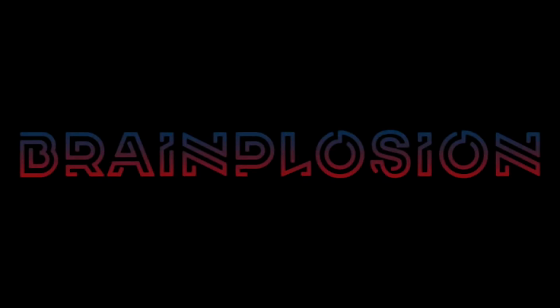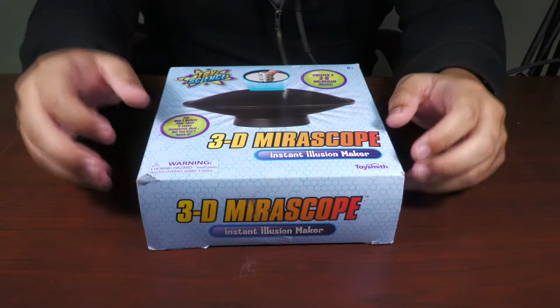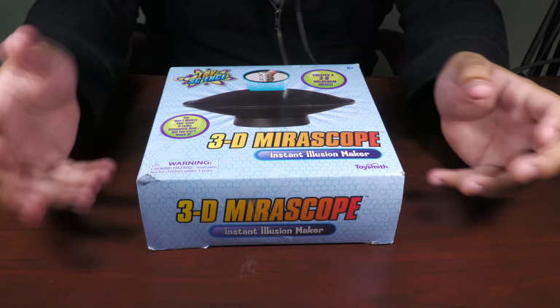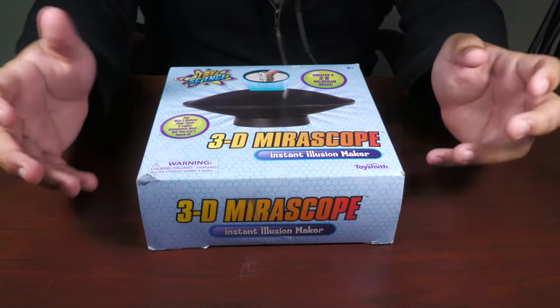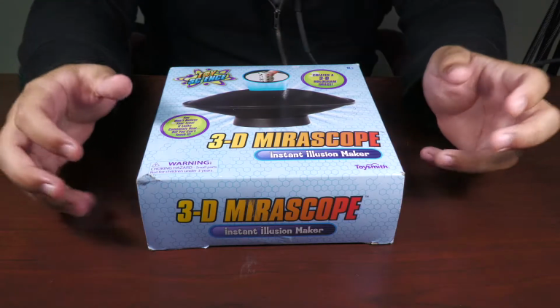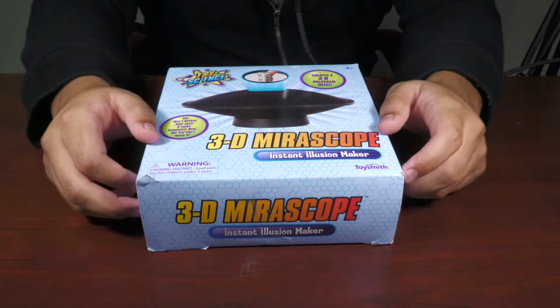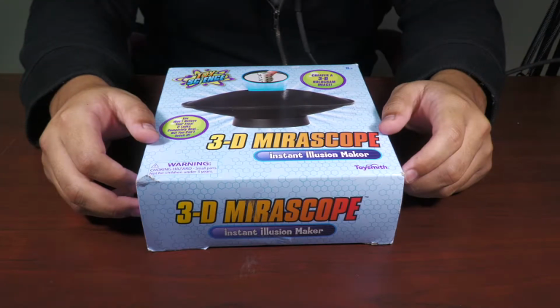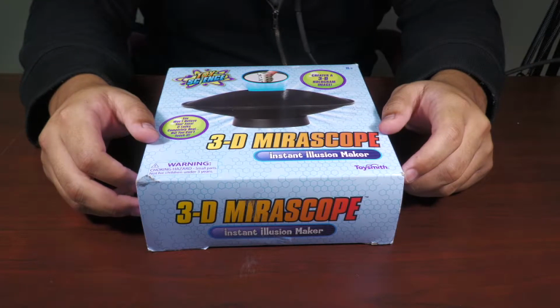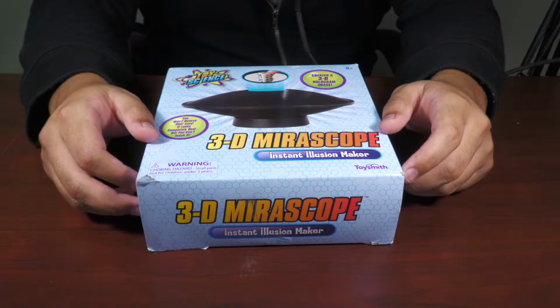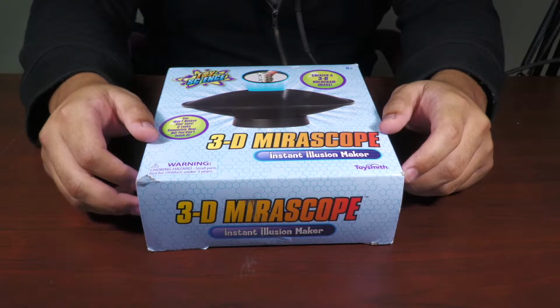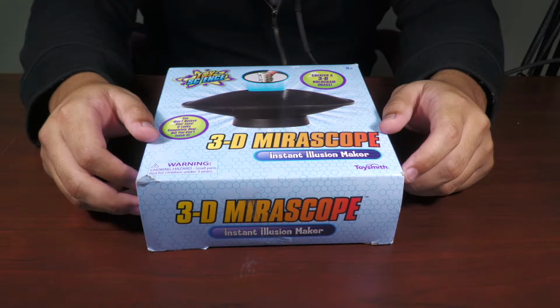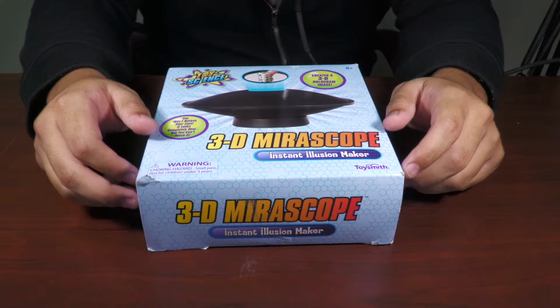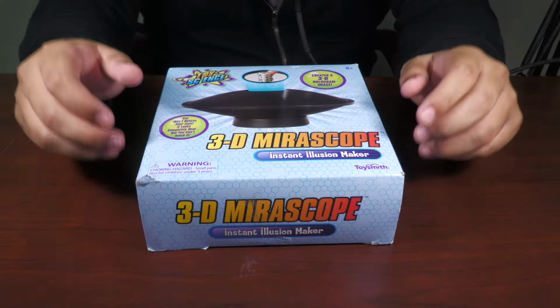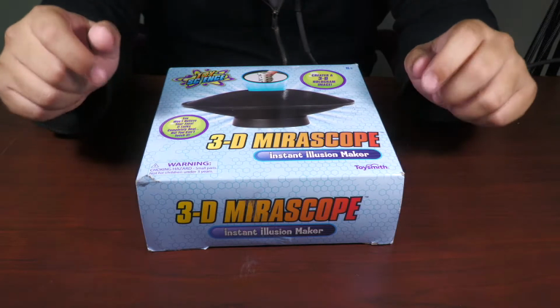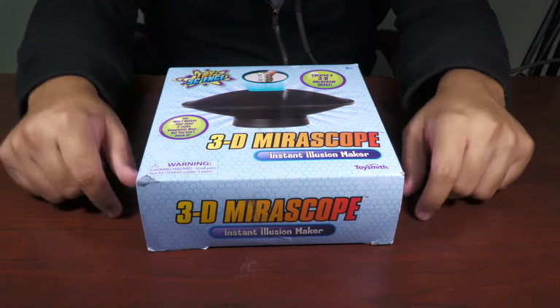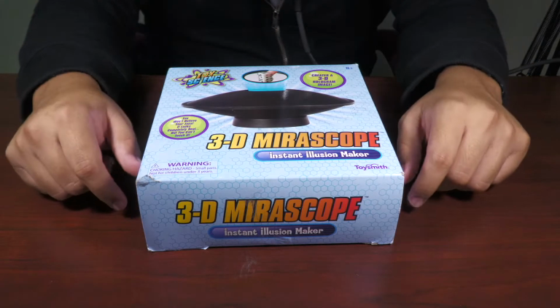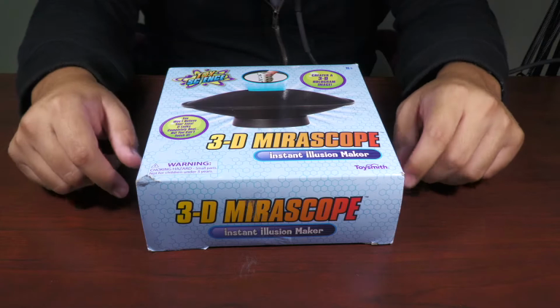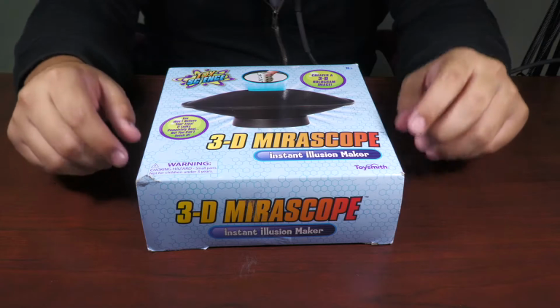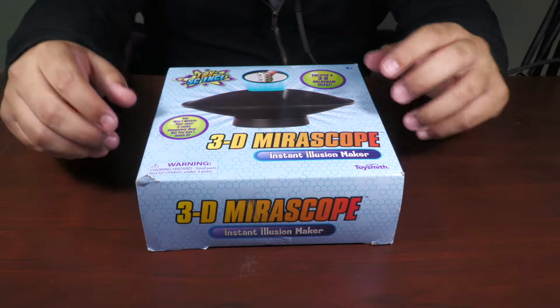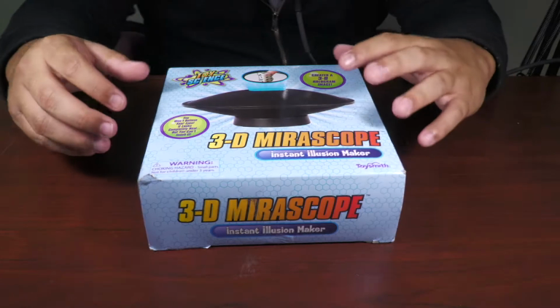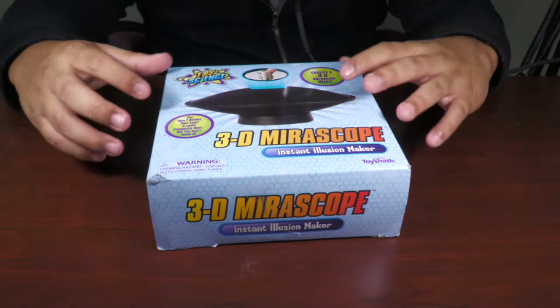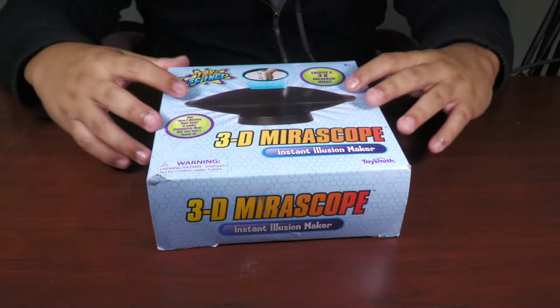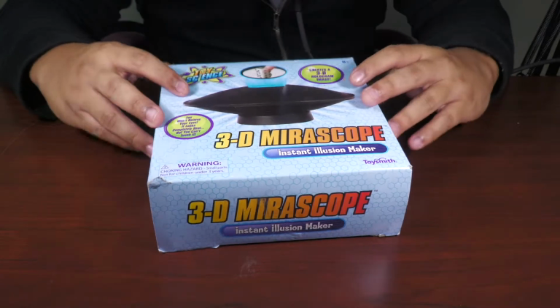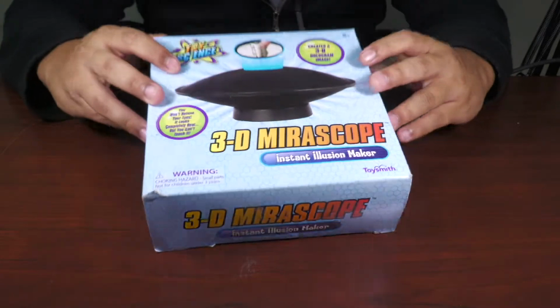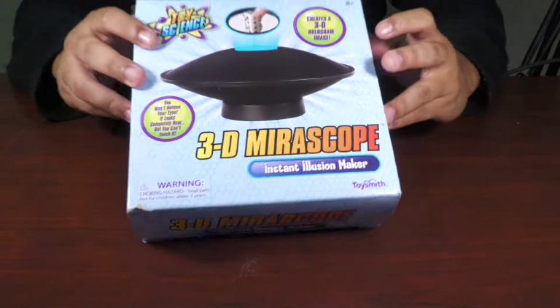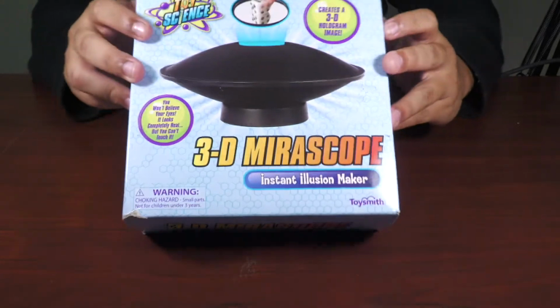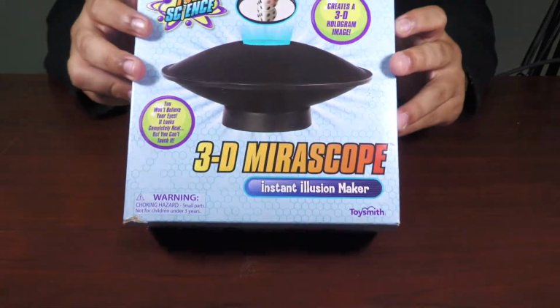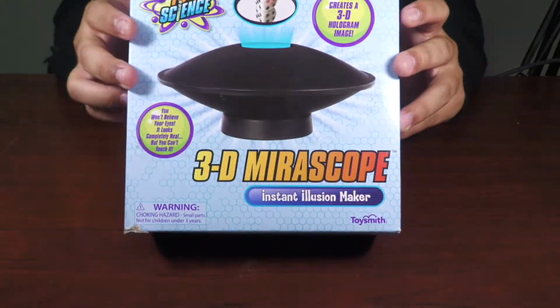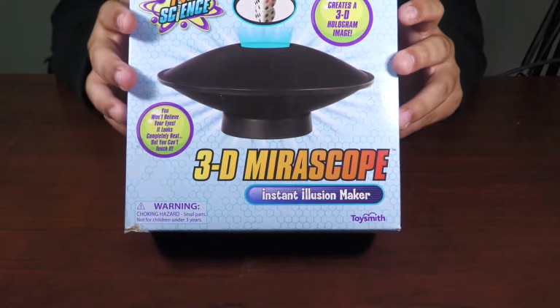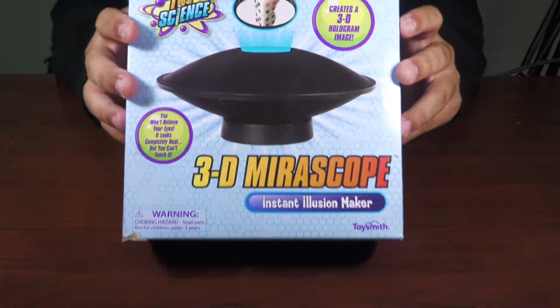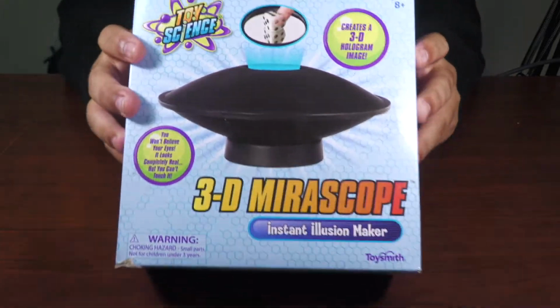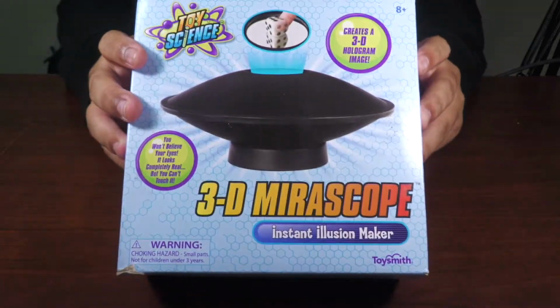Hey, what's up you guys? Welcome back to Brainplosion. In this video, we're gonna be taking a look at this 3D mirror scope science toy.